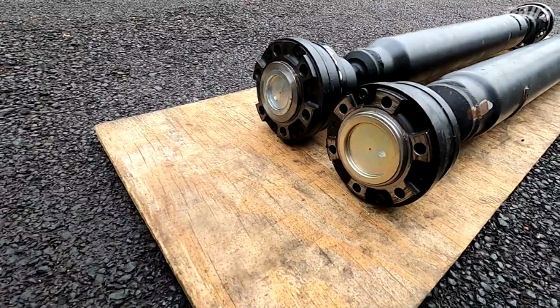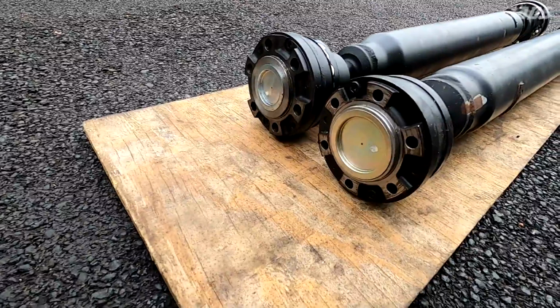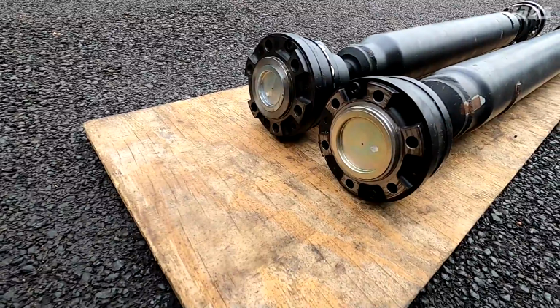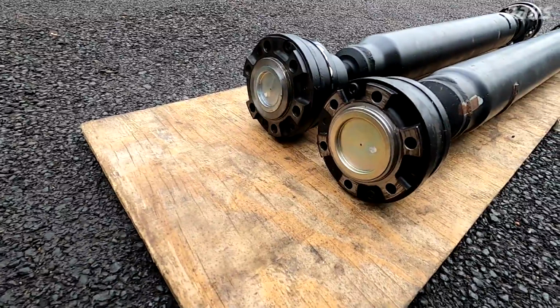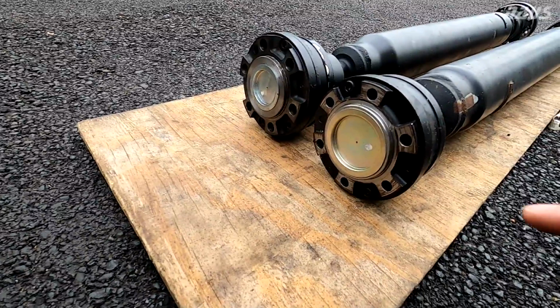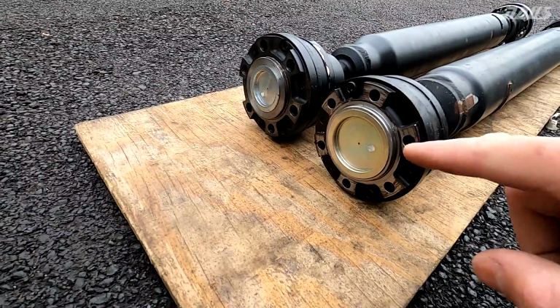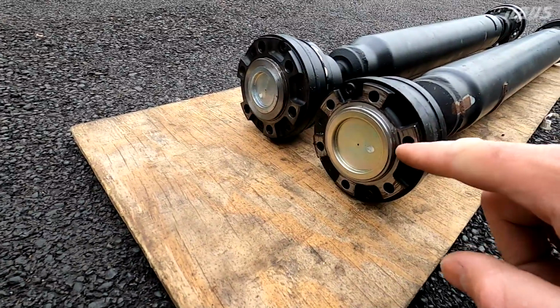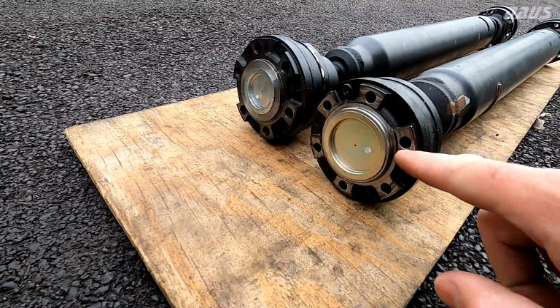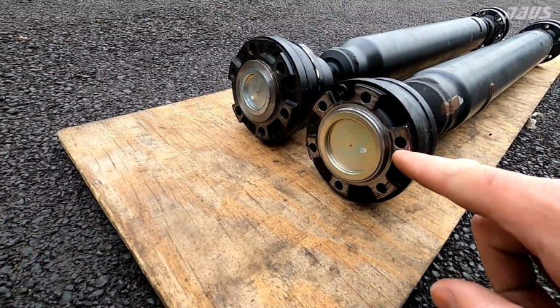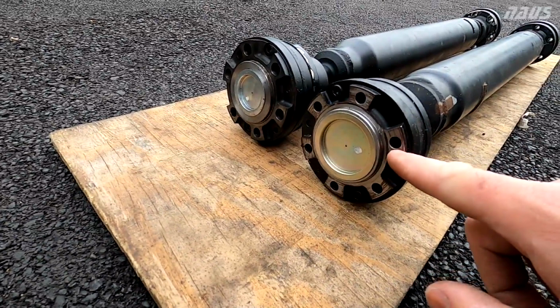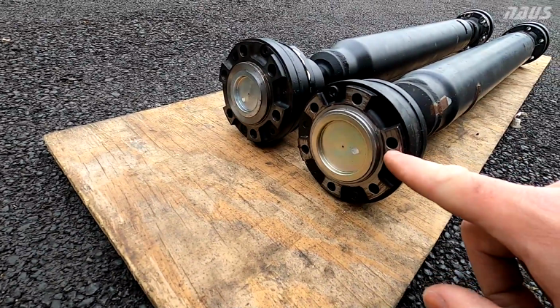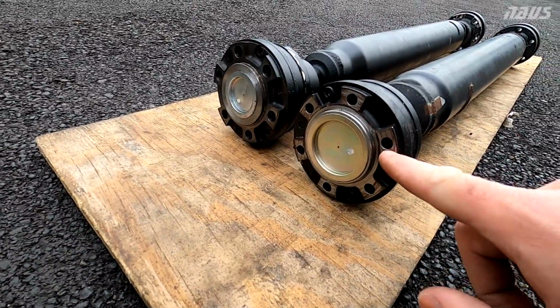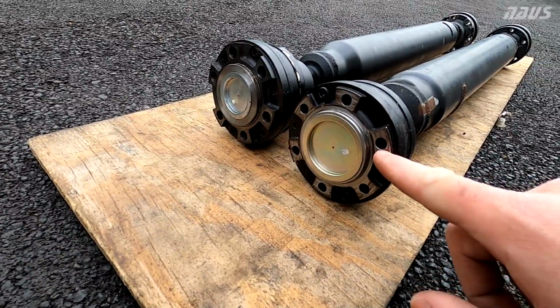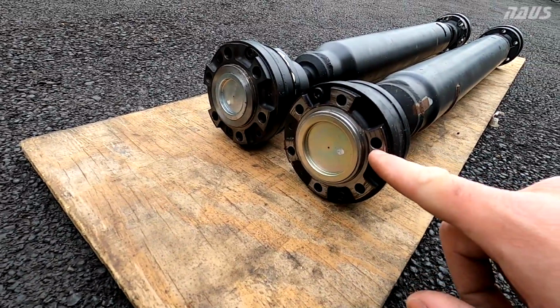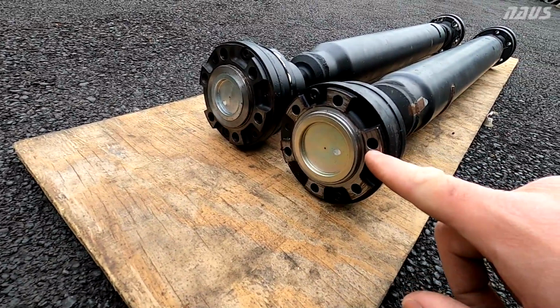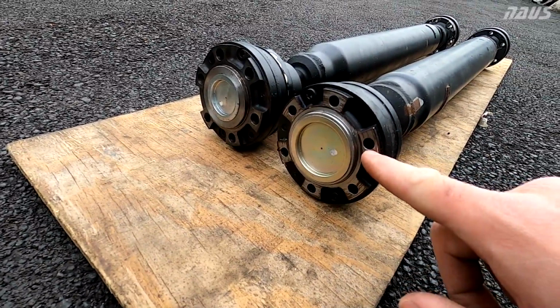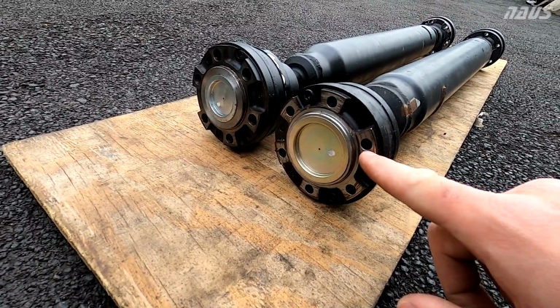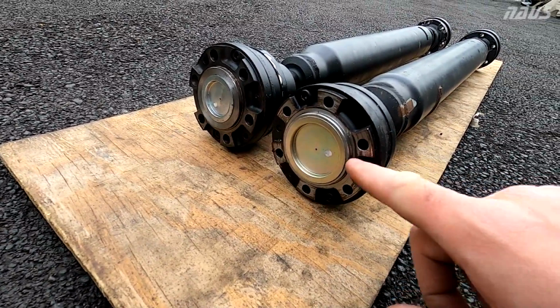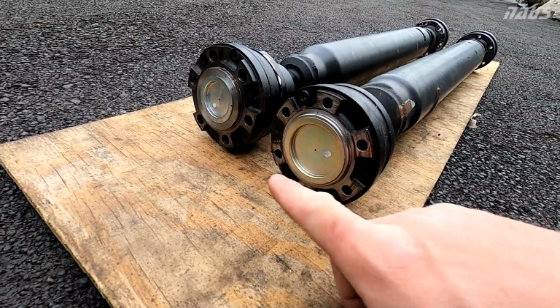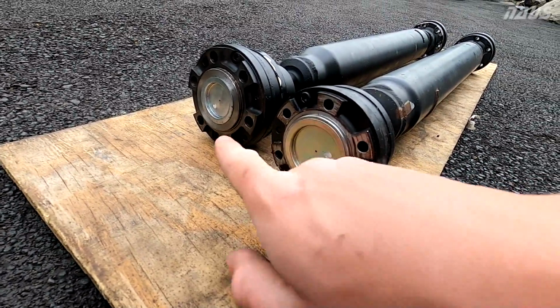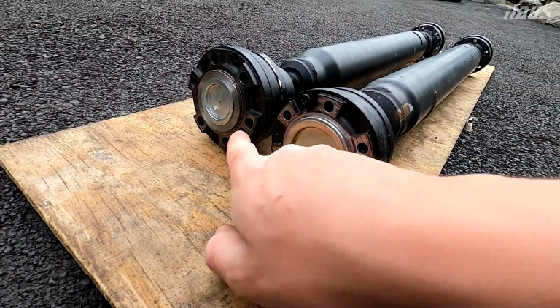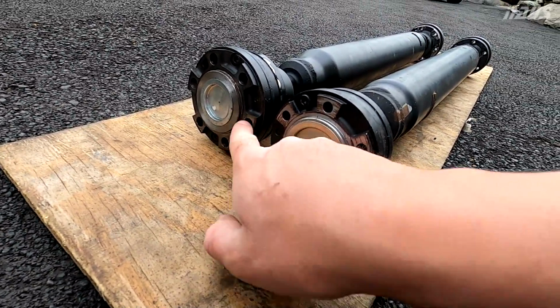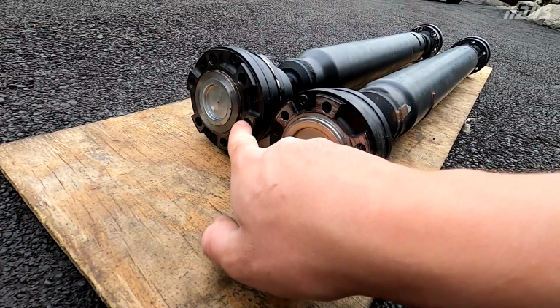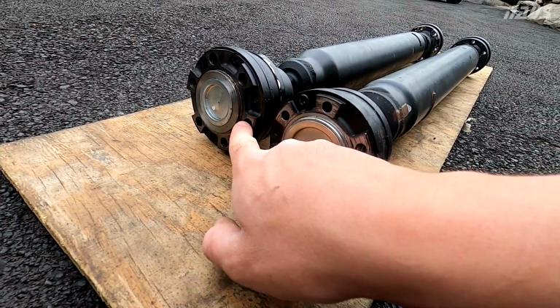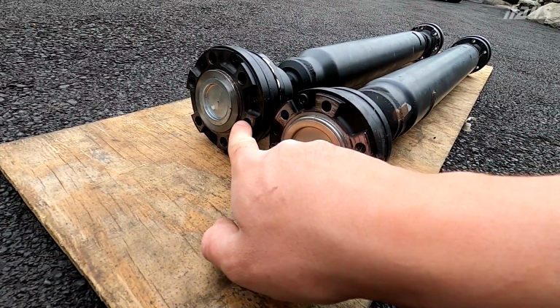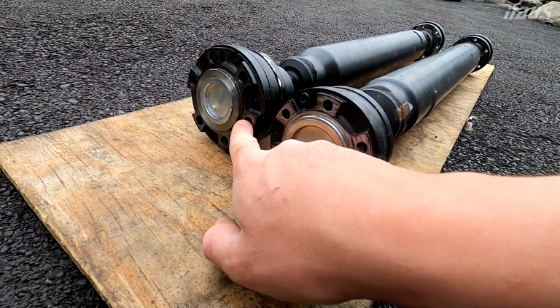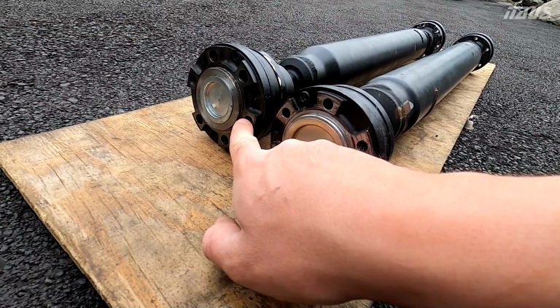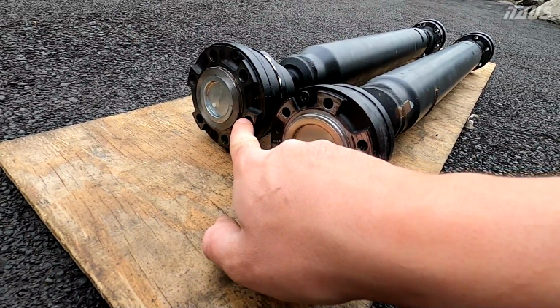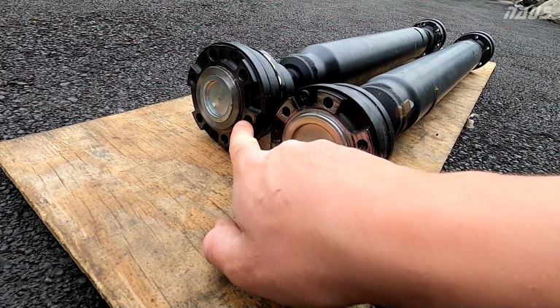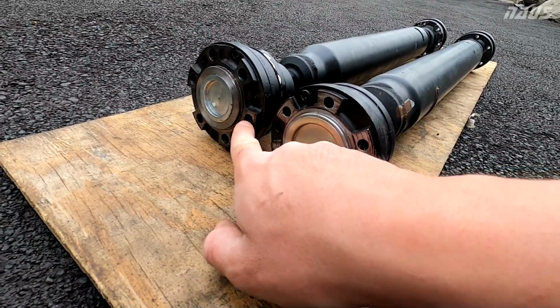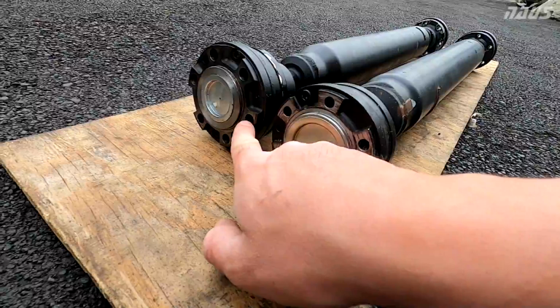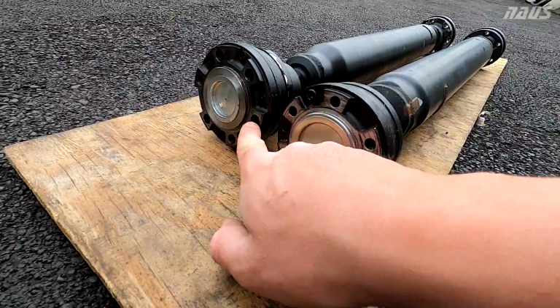Same deal with the front — these through holes are much smaller for the M8 bolt on the AP-1, and these are much larger for the M10 on the AP-2.